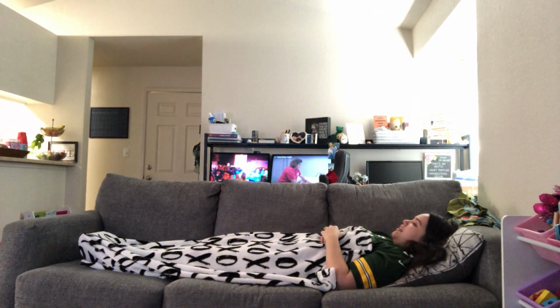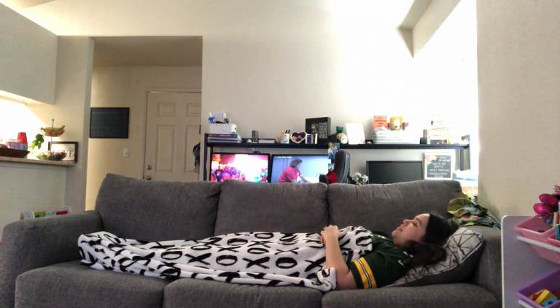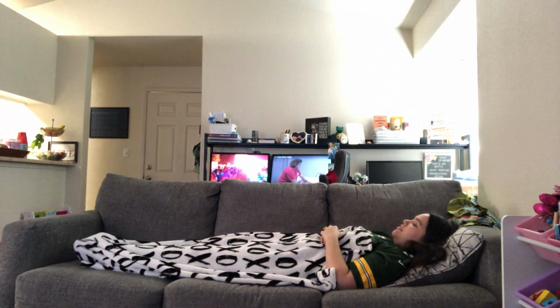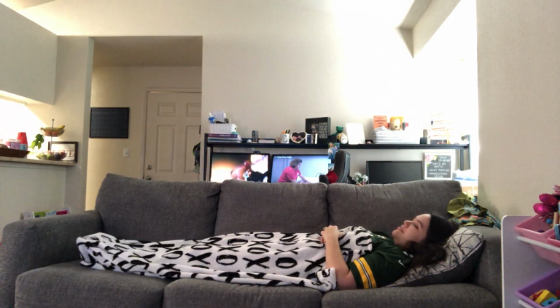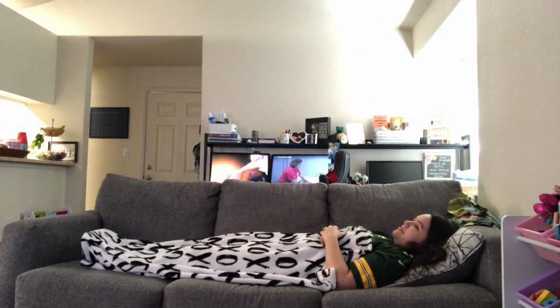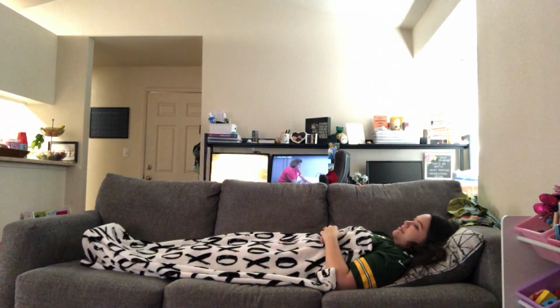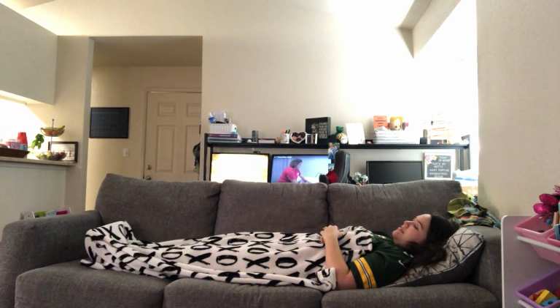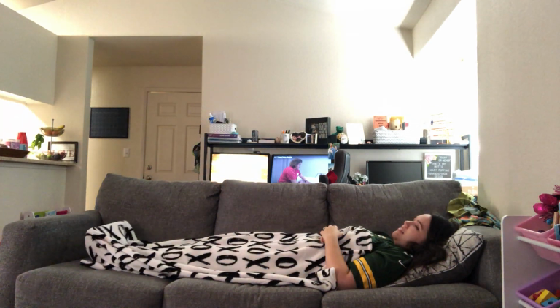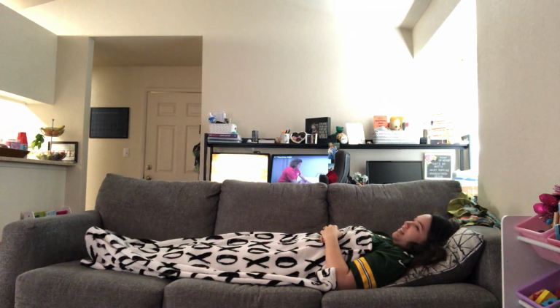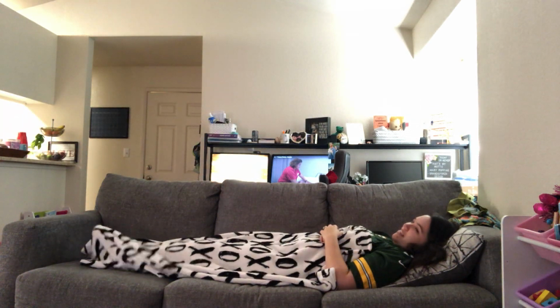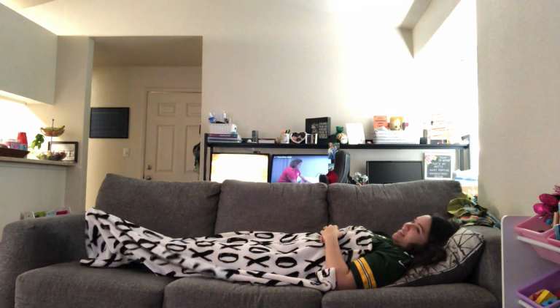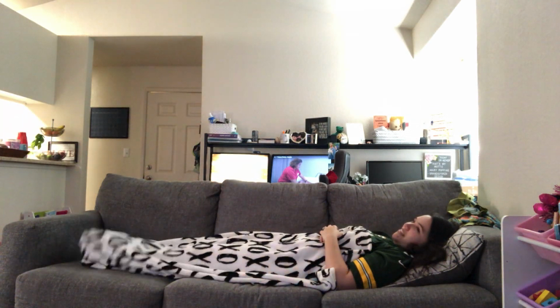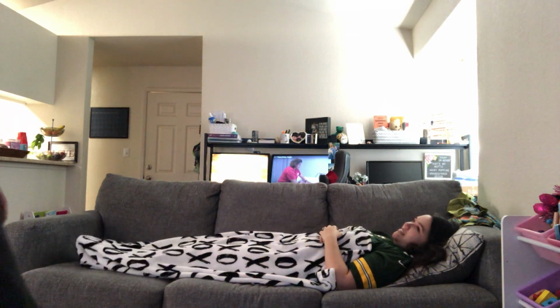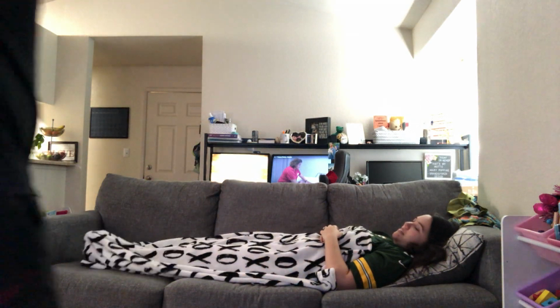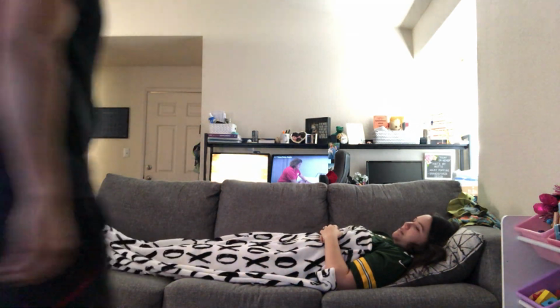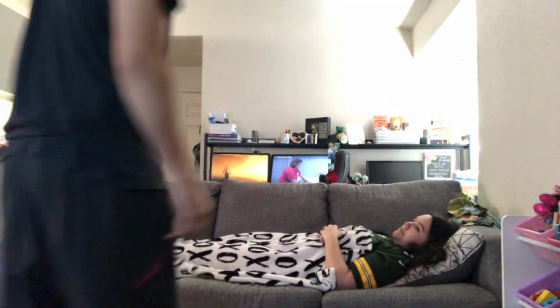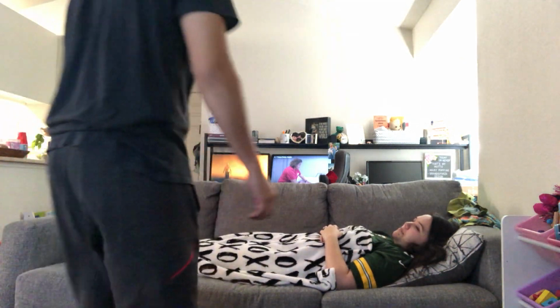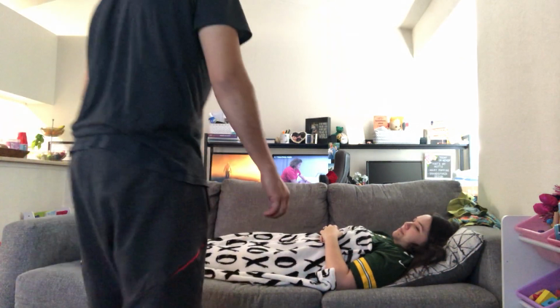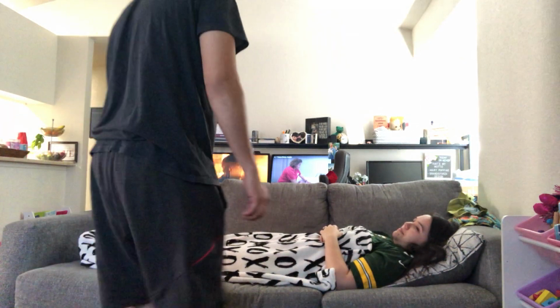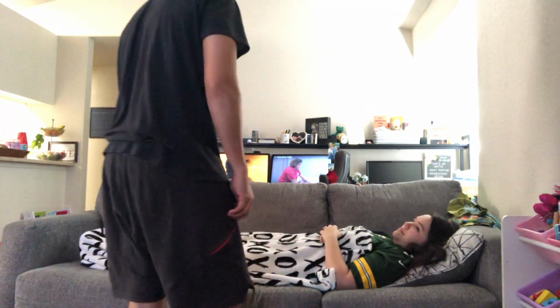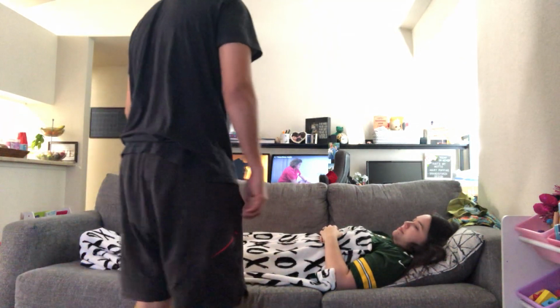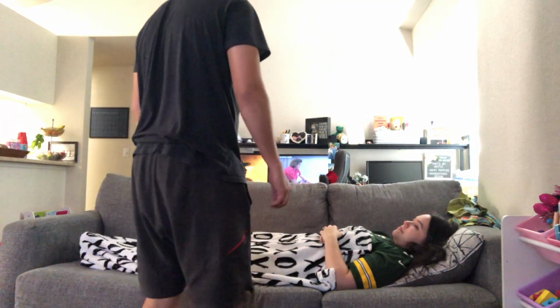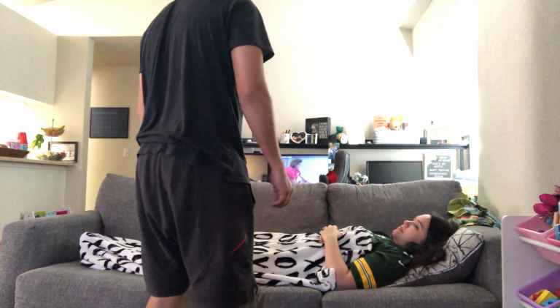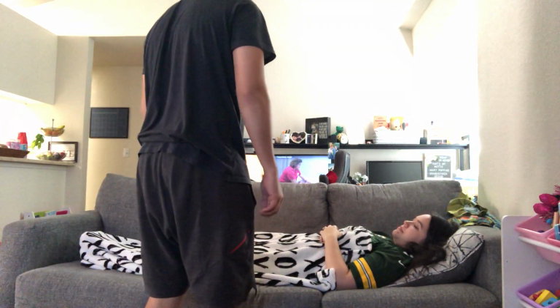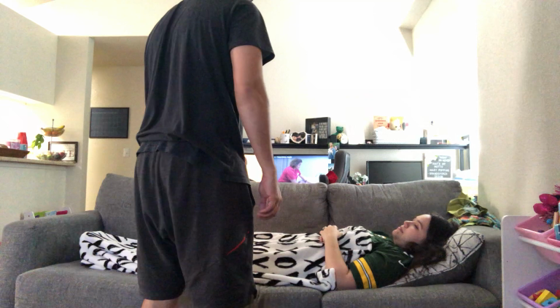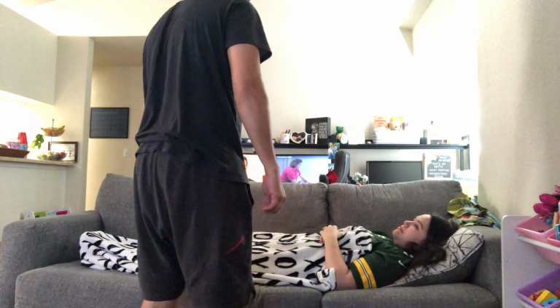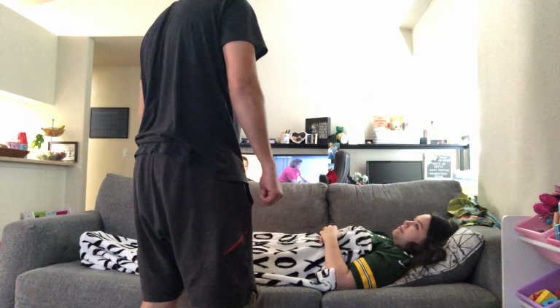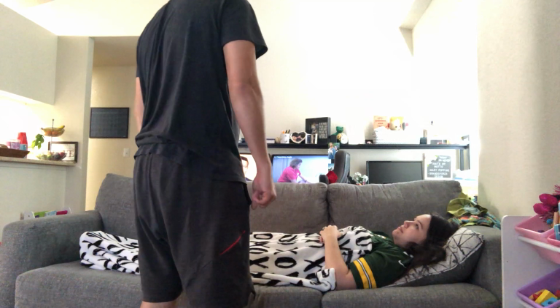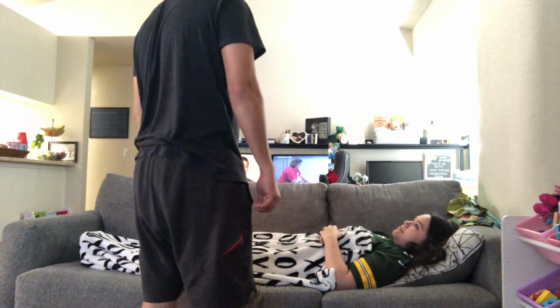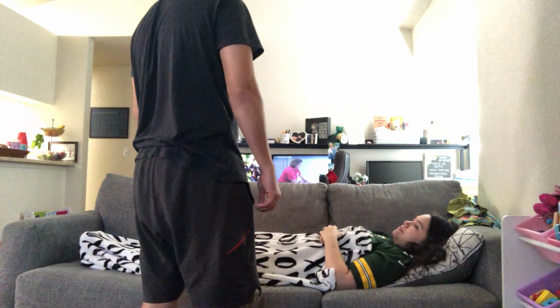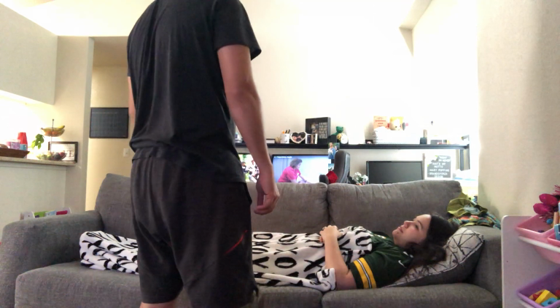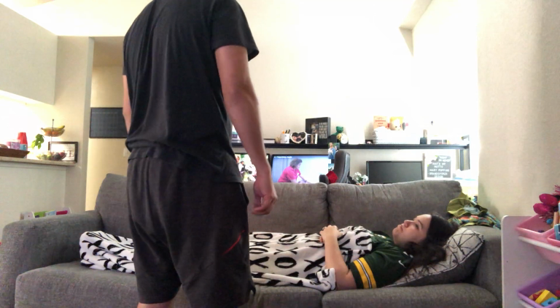Hello. Can I come in? Yes. Thank you. Hi, Mrs. Sporza. My name is Daniel and I'll be your CNA today.